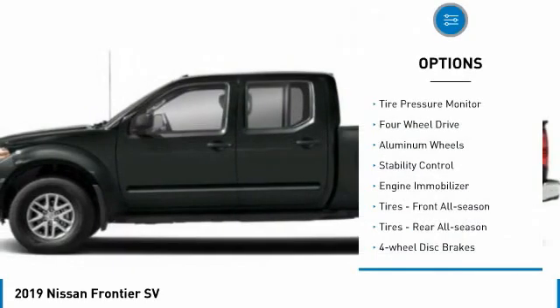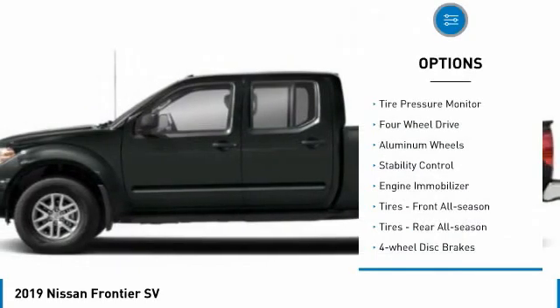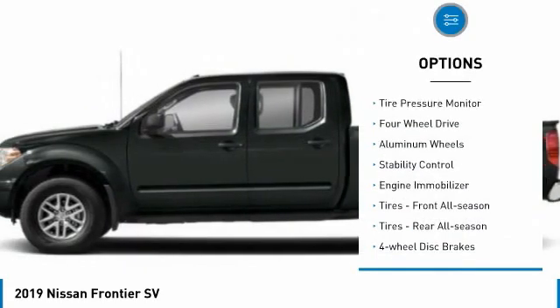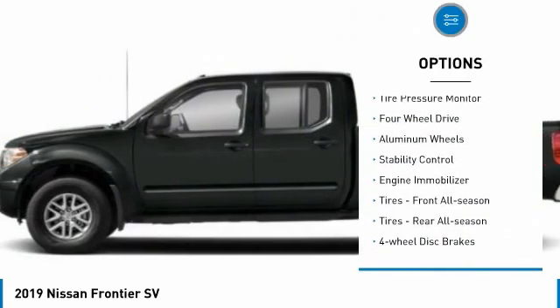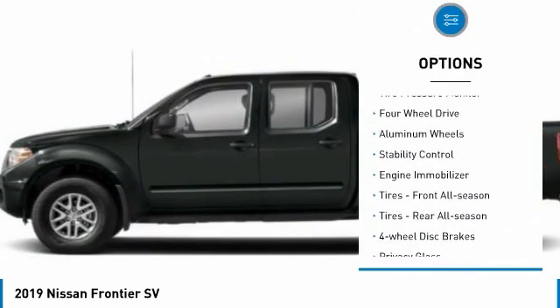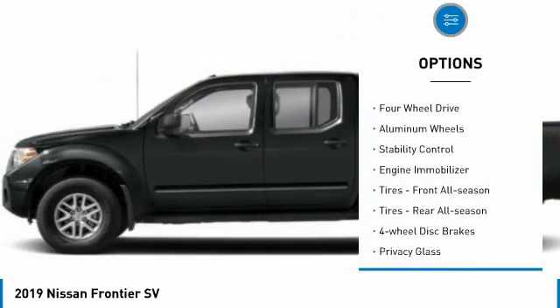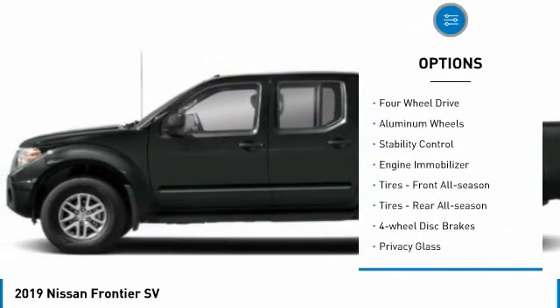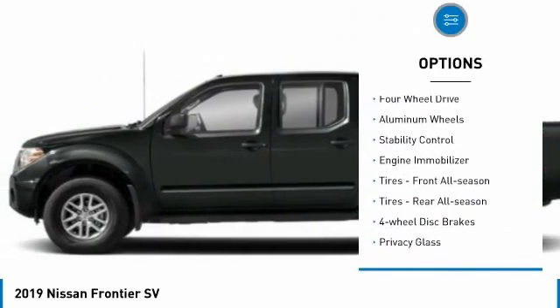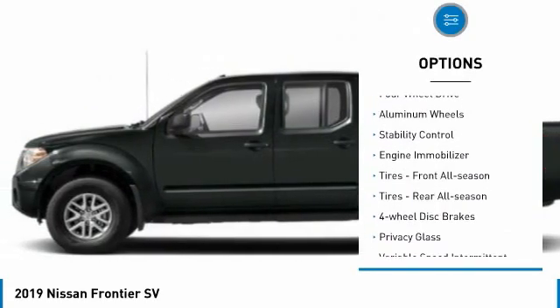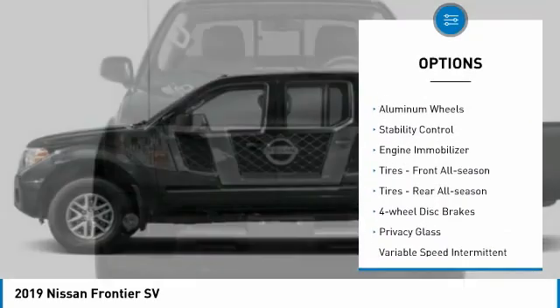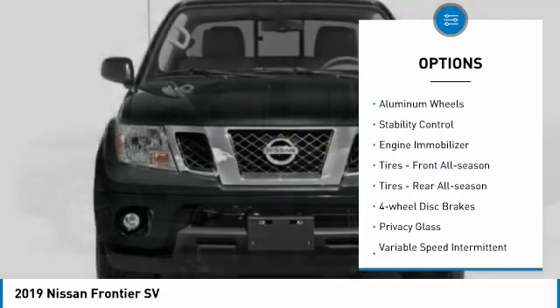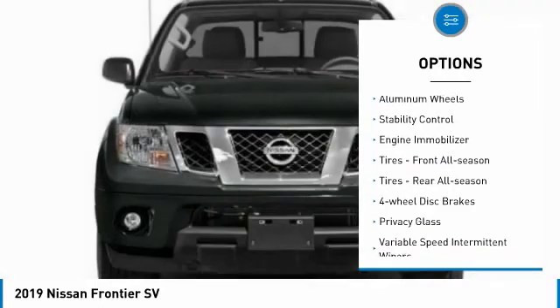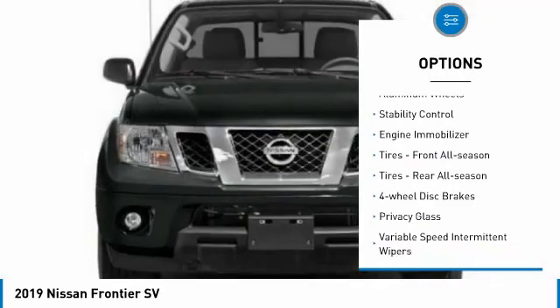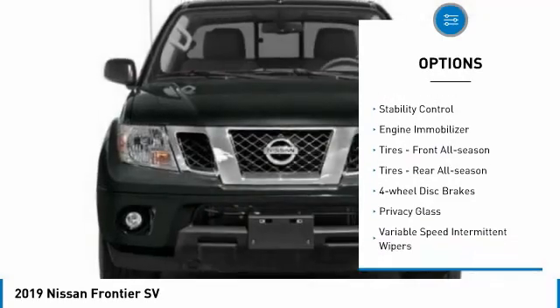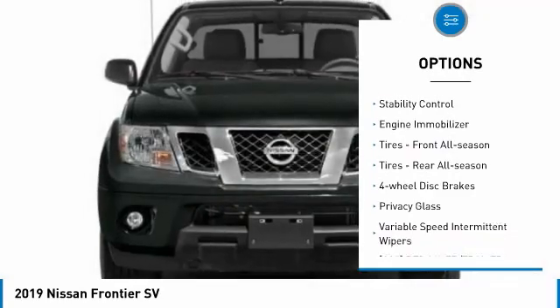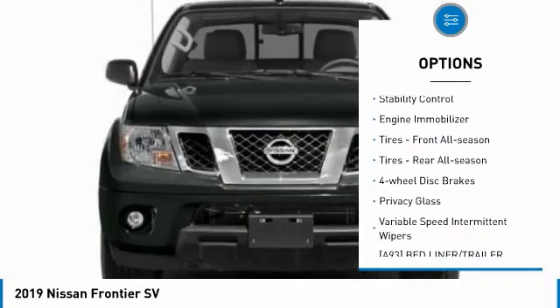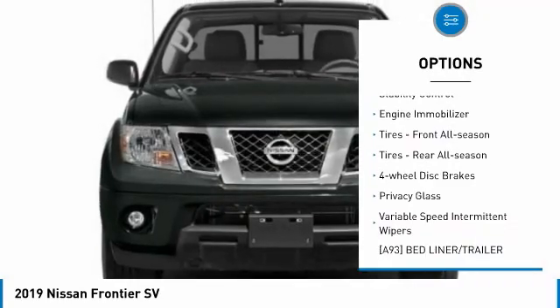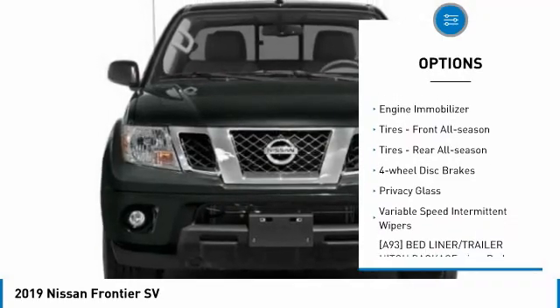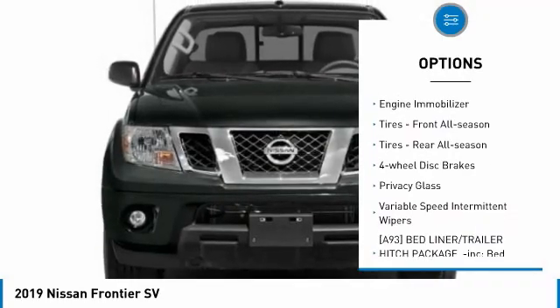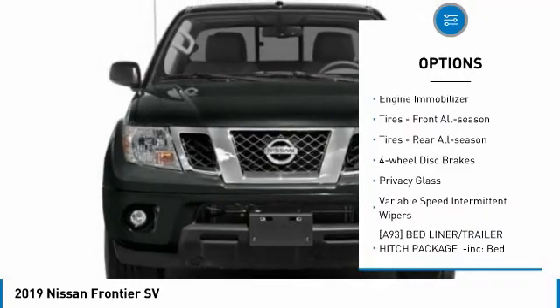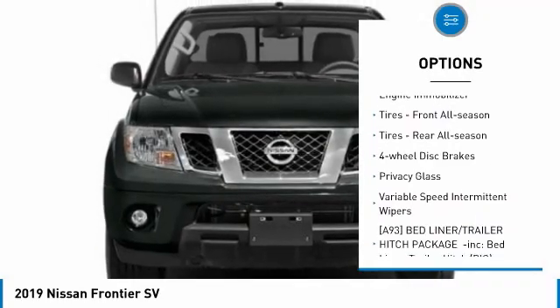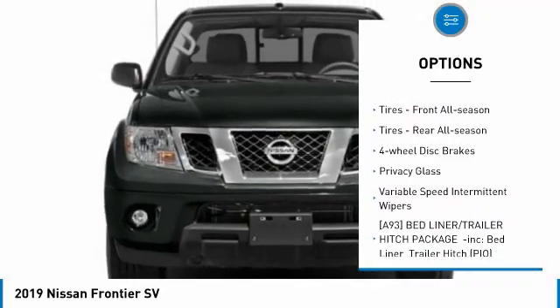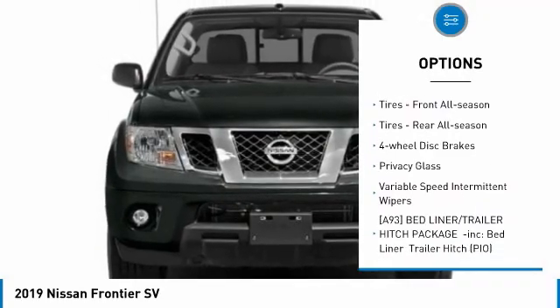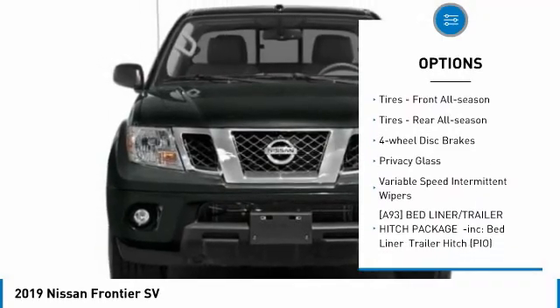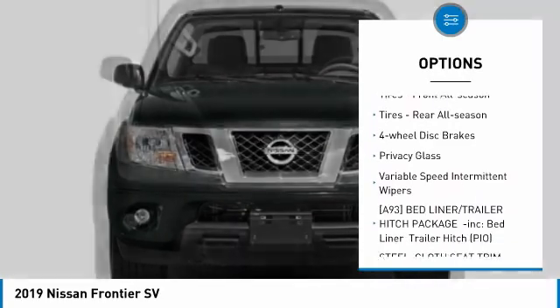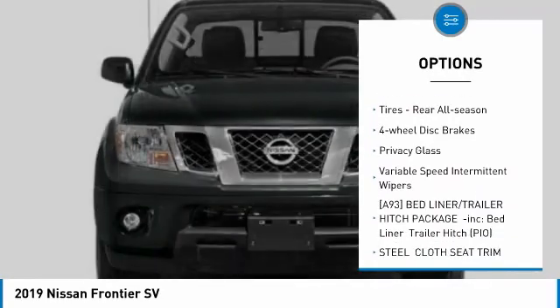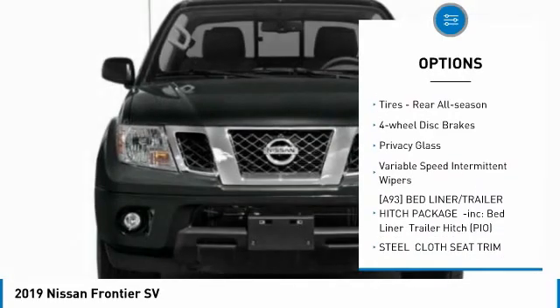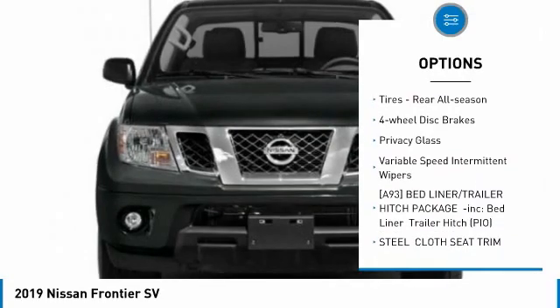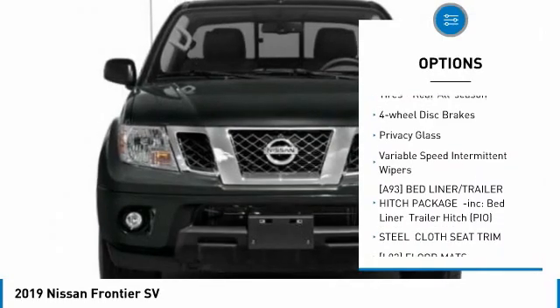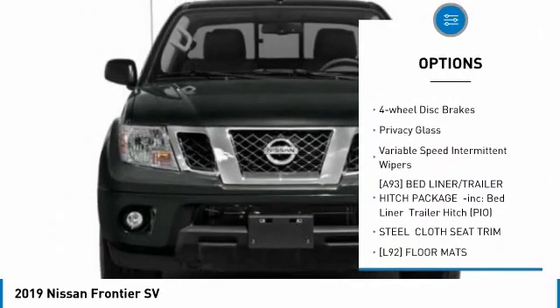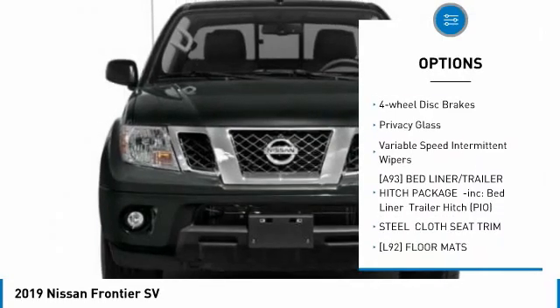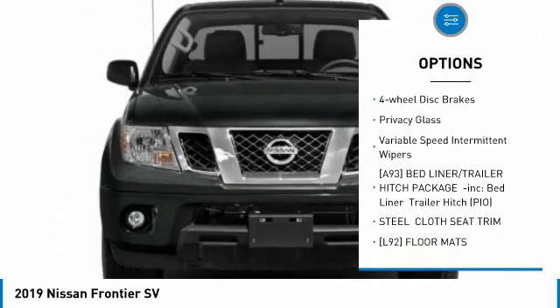Tire pressure monitor, four-wheel drive, aluminum wheels, stability control, engine immobilizer.